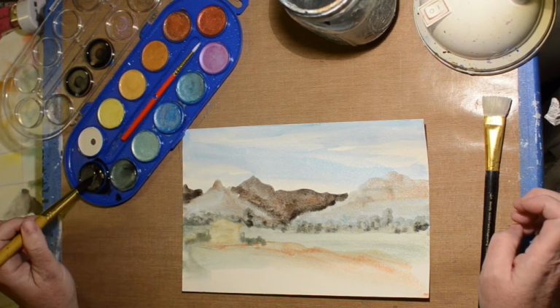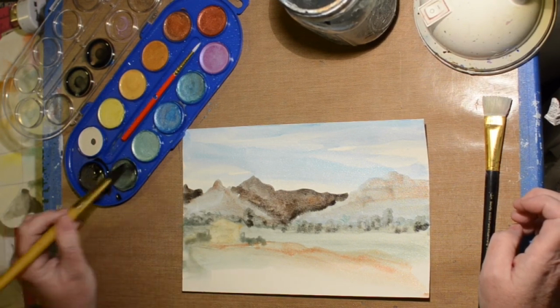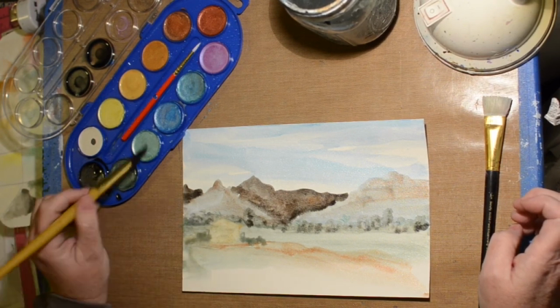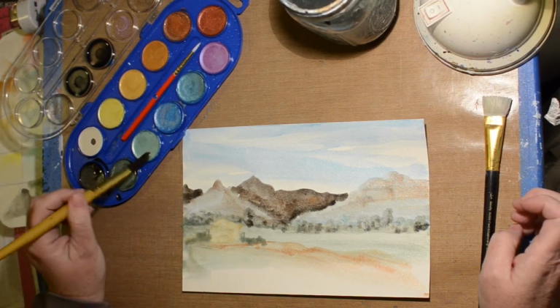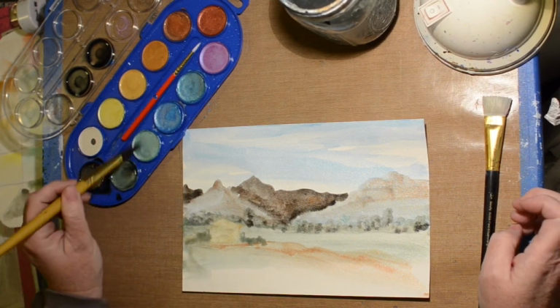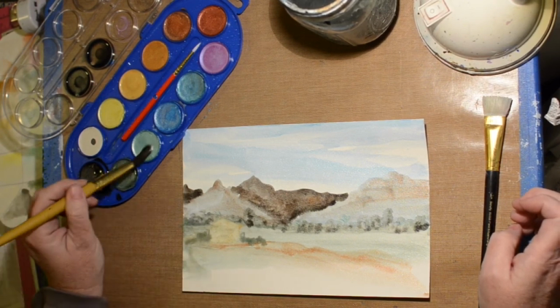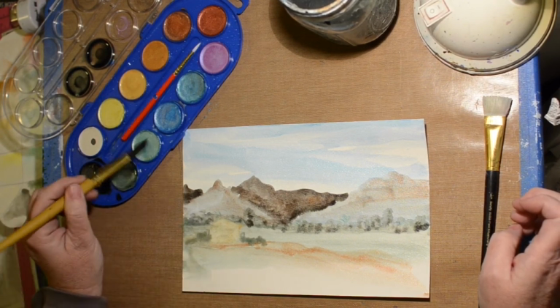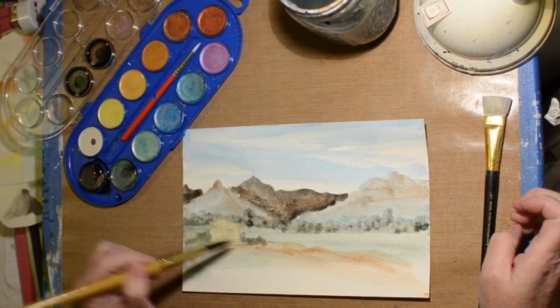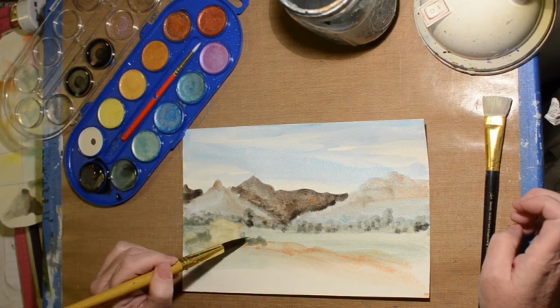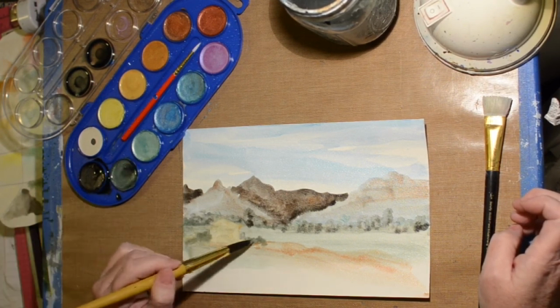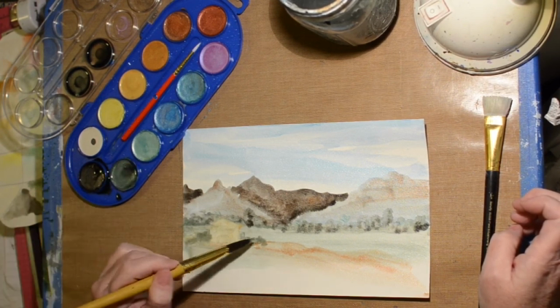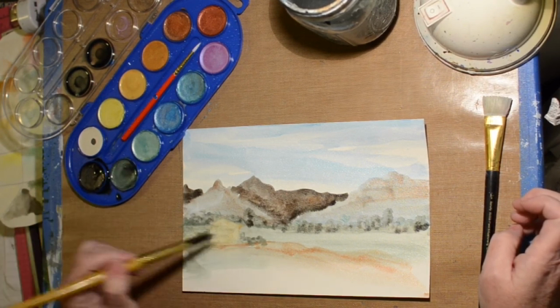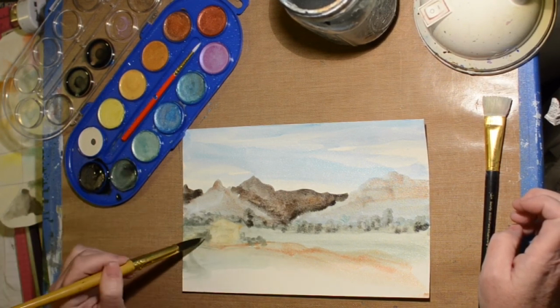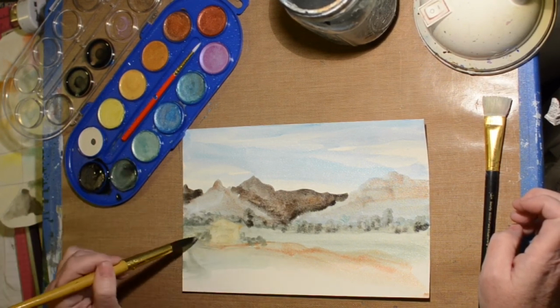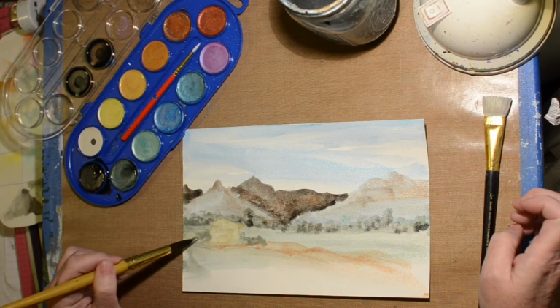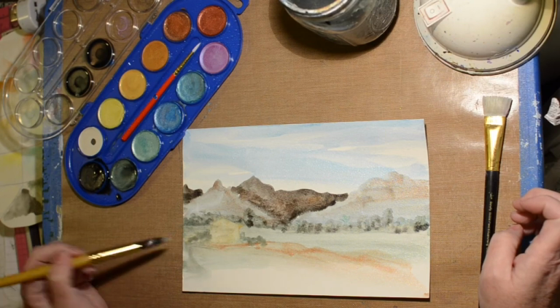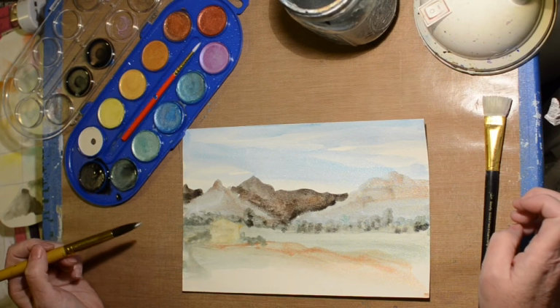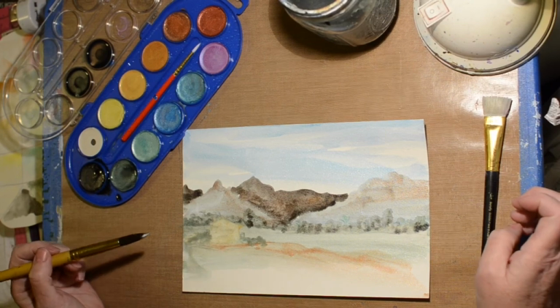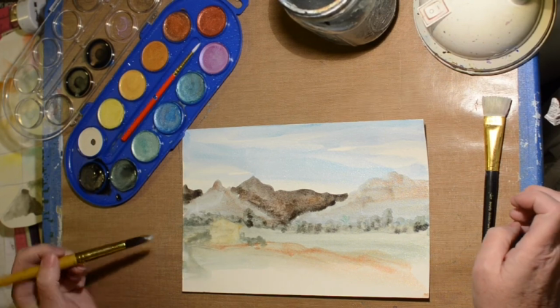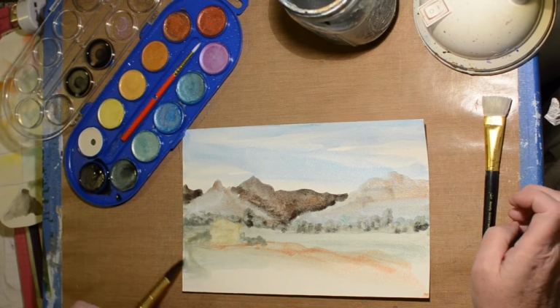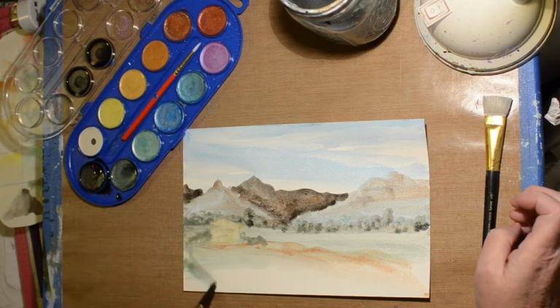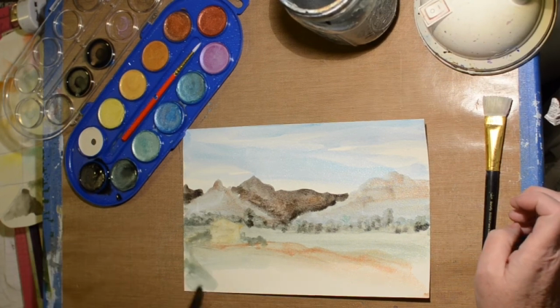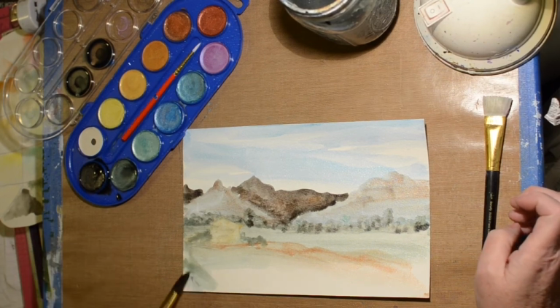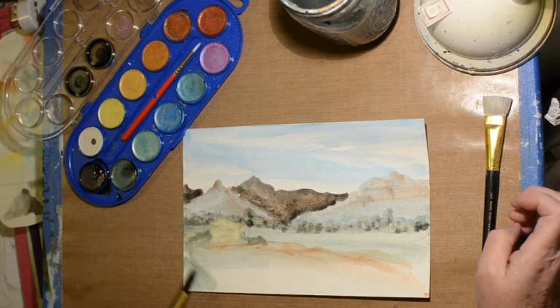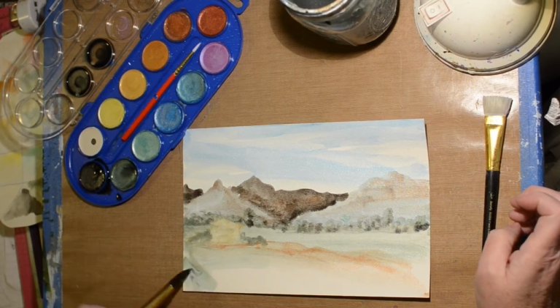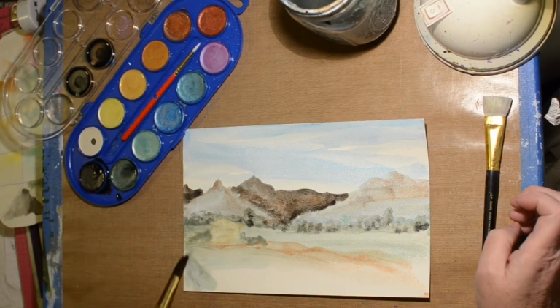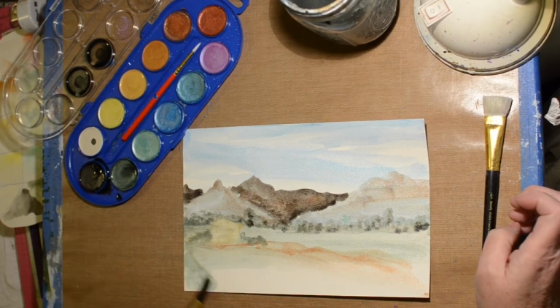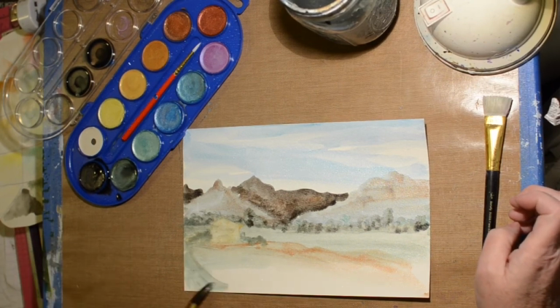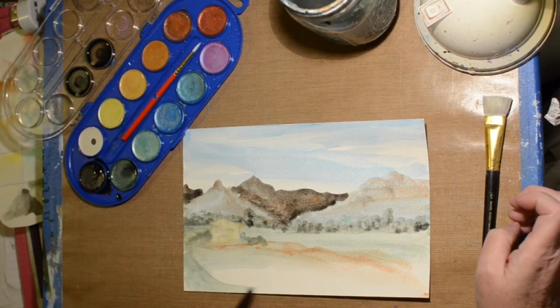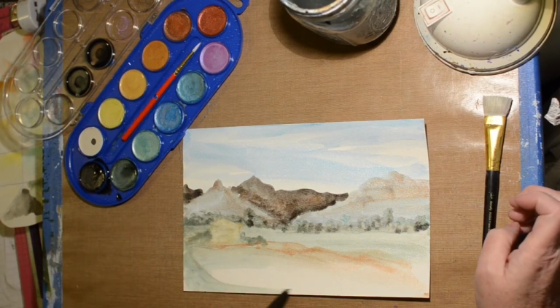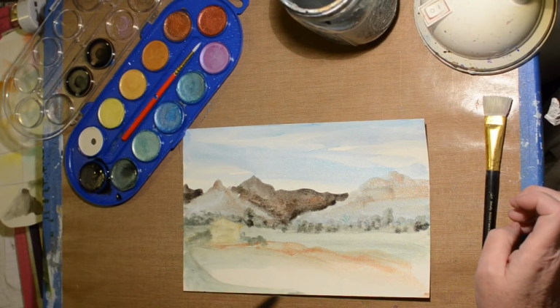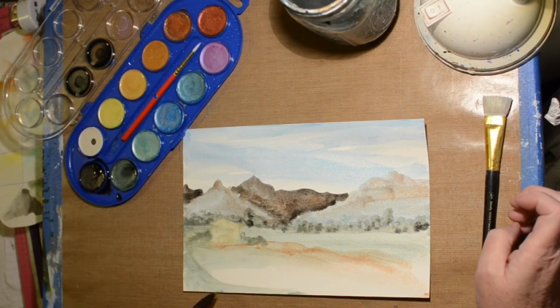I used so much of that dark green — I think I've used almost the whole thing in just a couple of paintings.